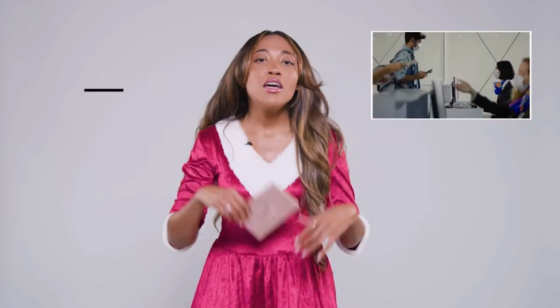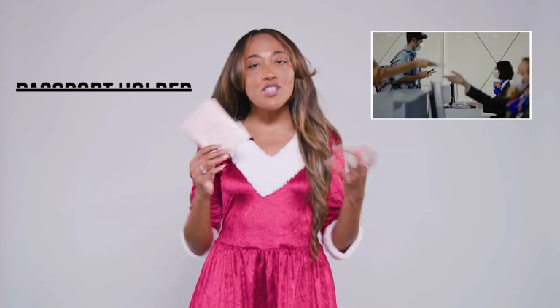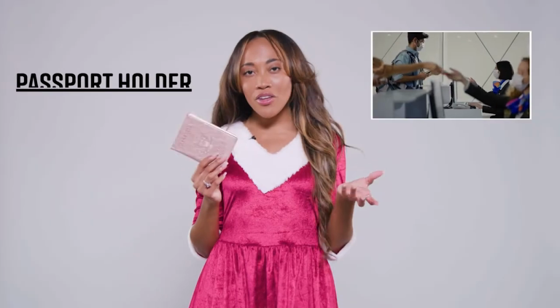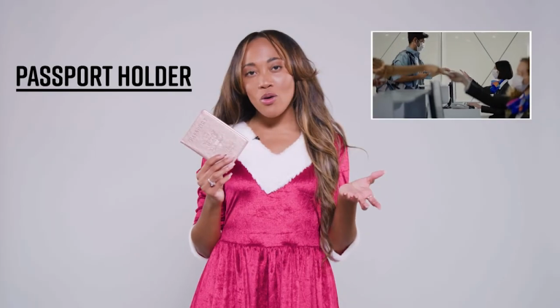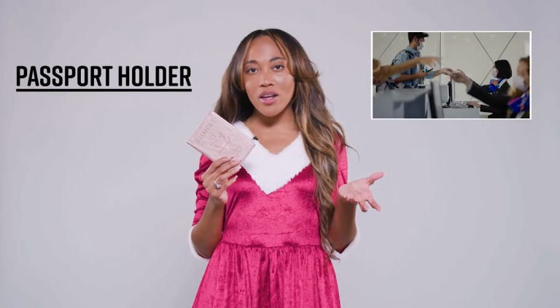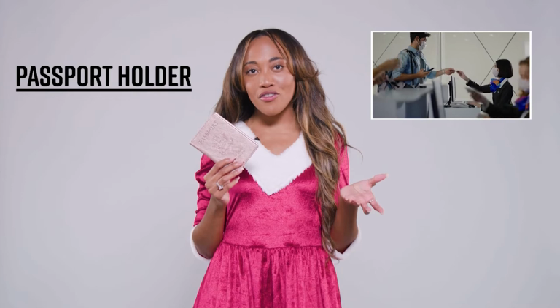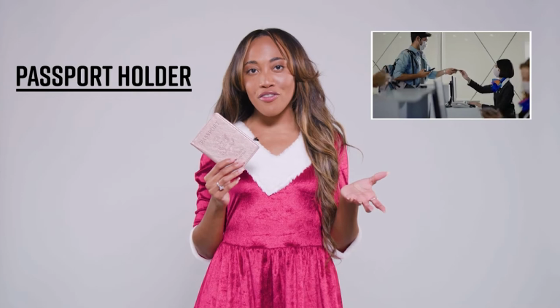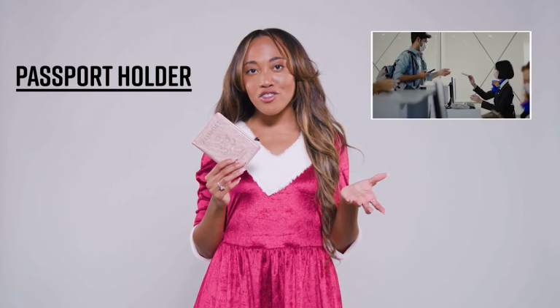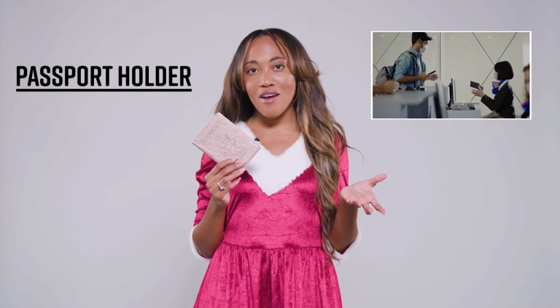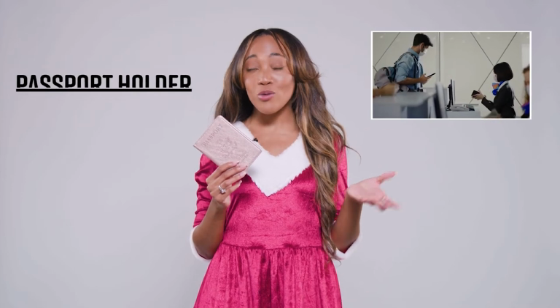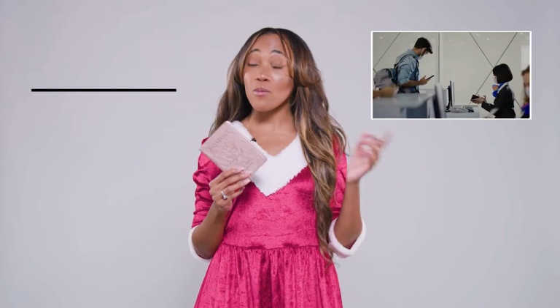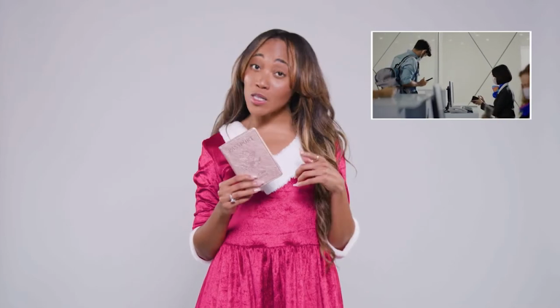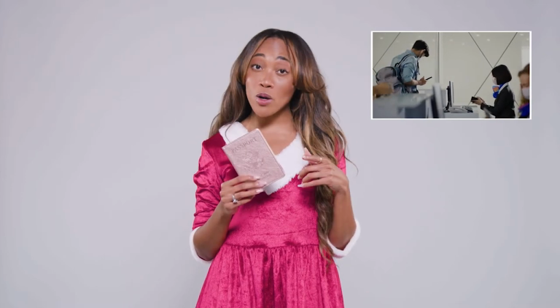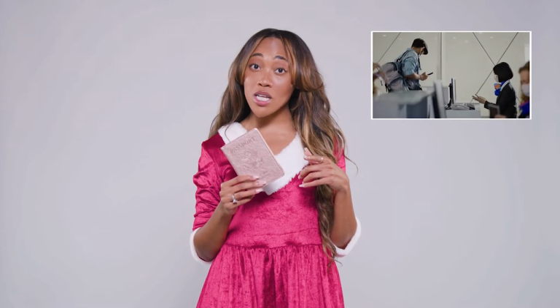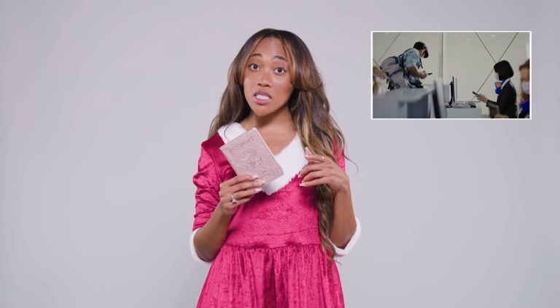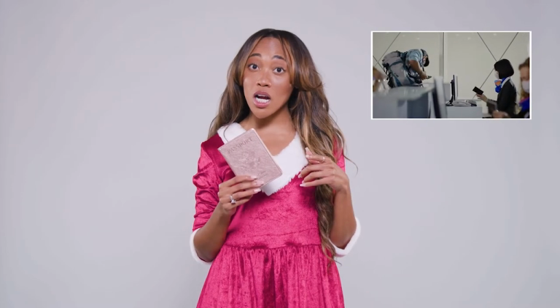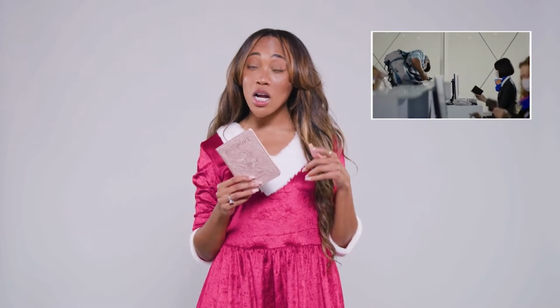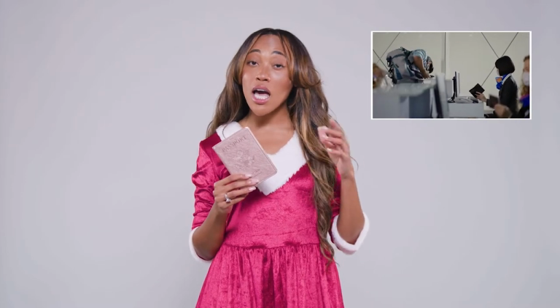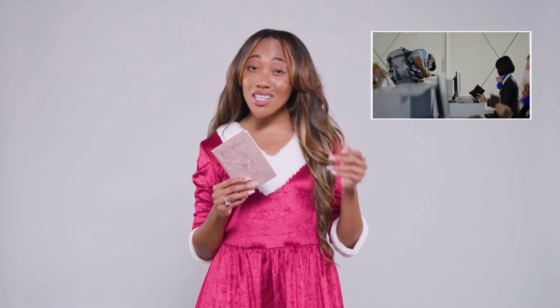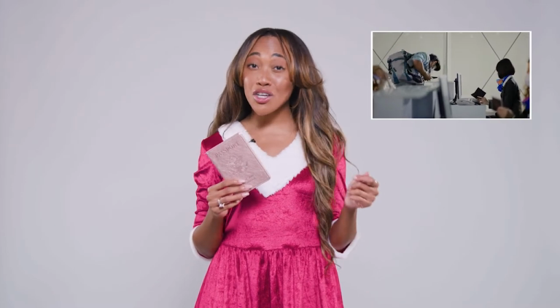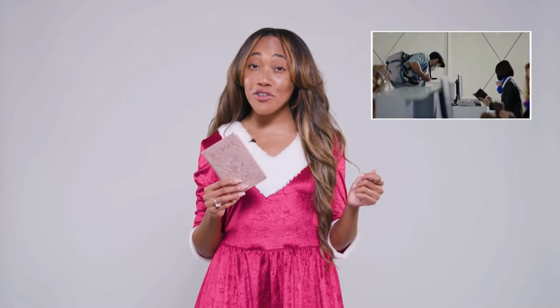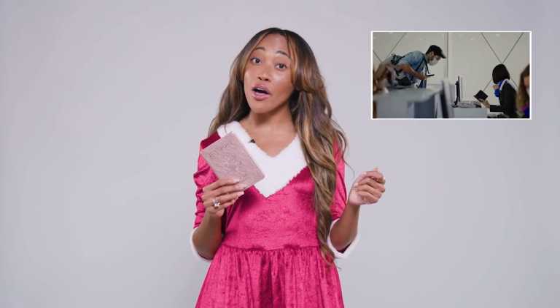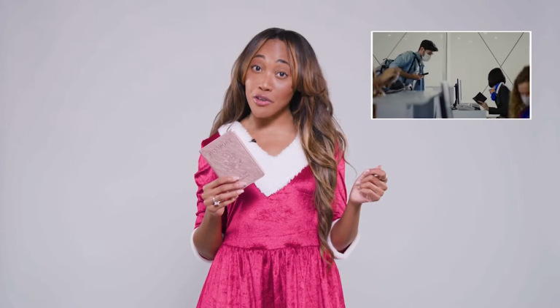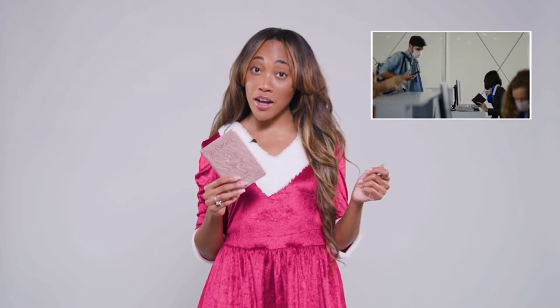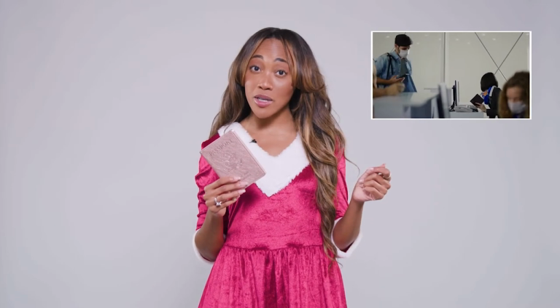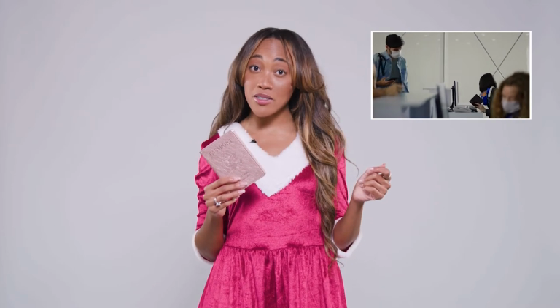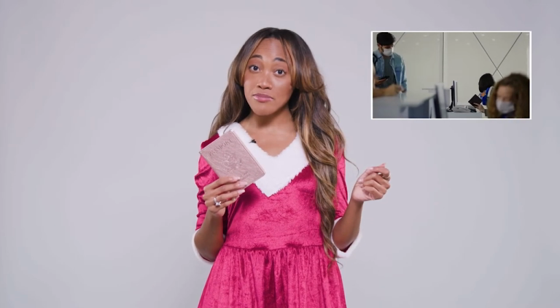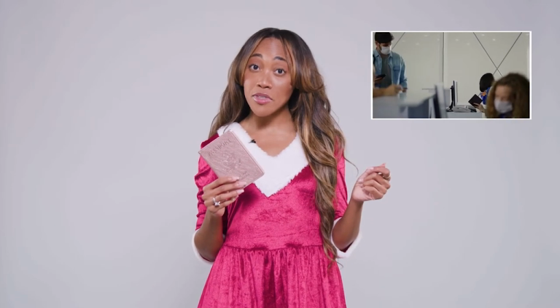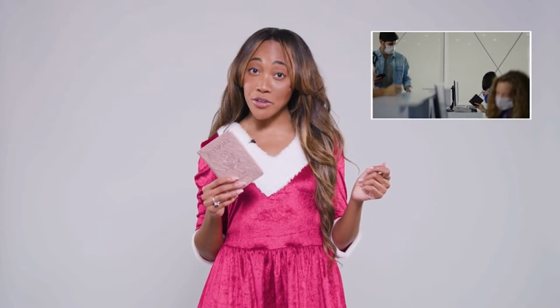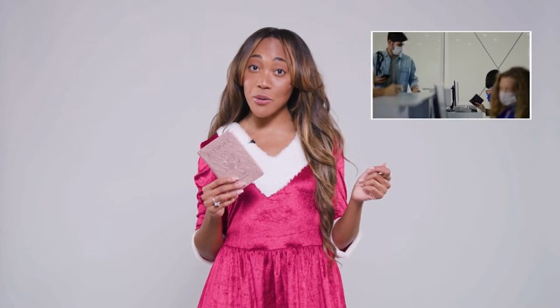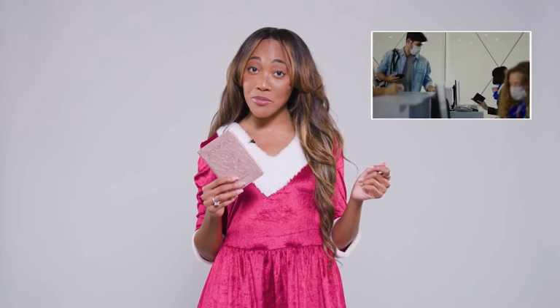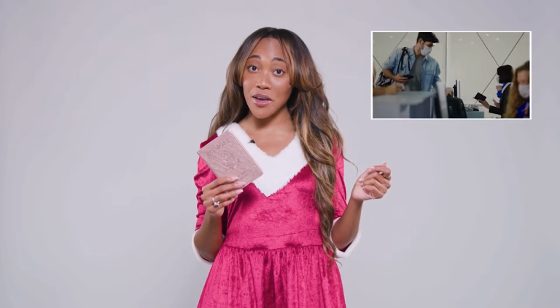You're definitely going to want to gift your favorite traveler with a passport protector, and it's good for other documents, if you know what I'm saying.